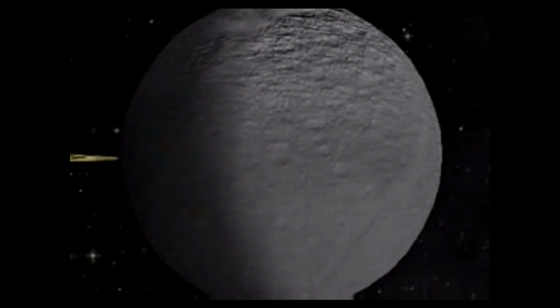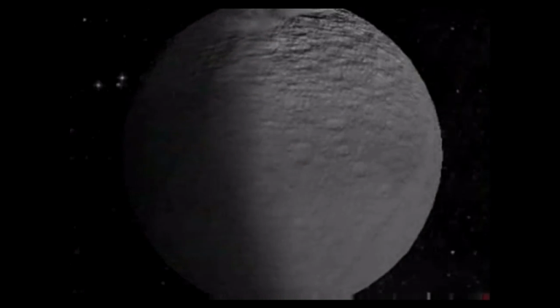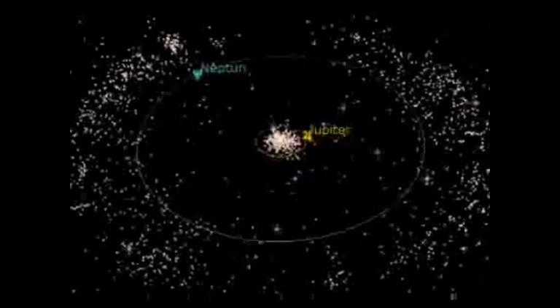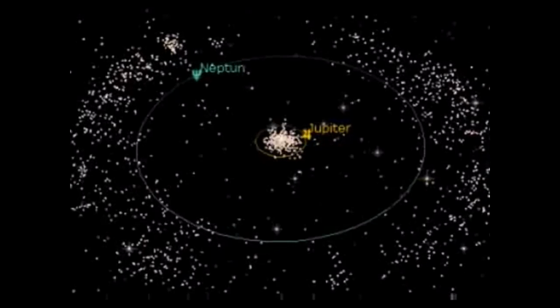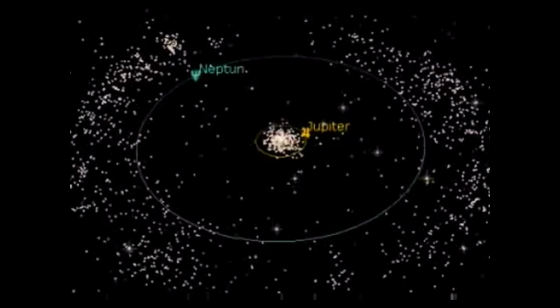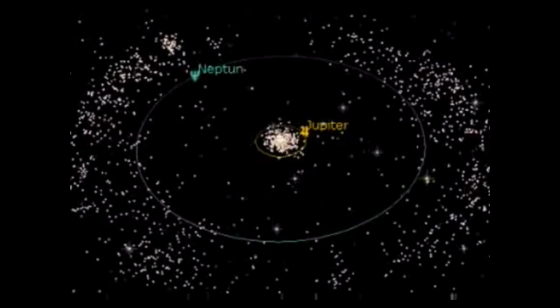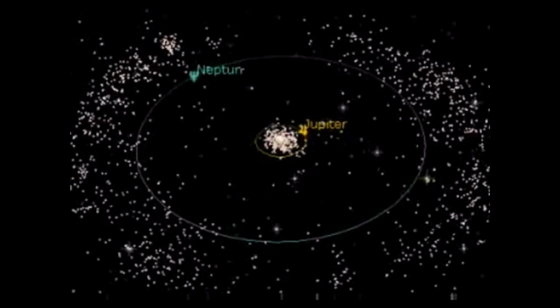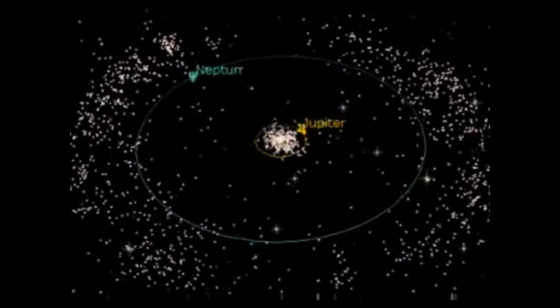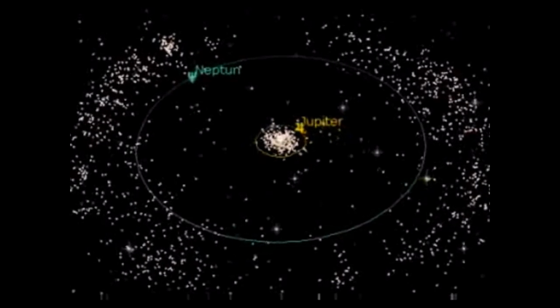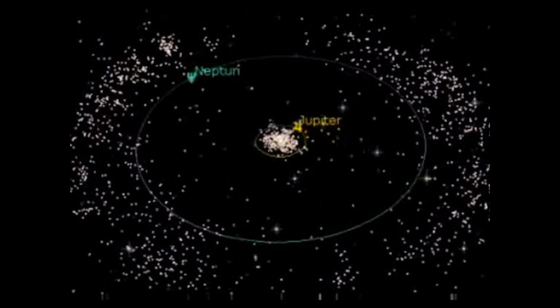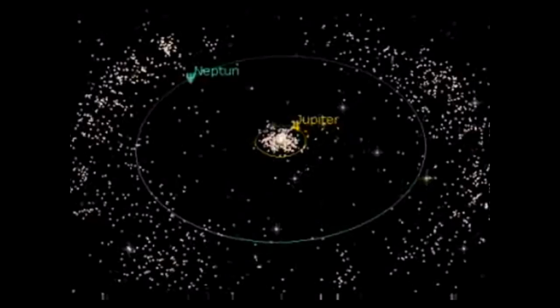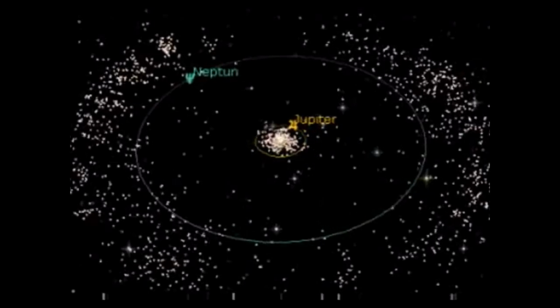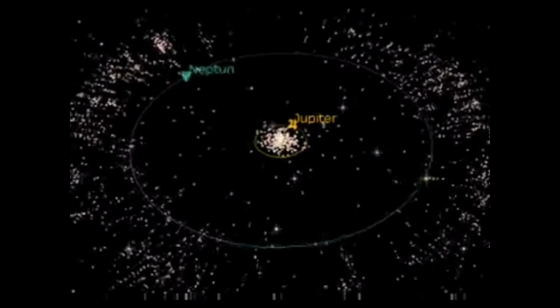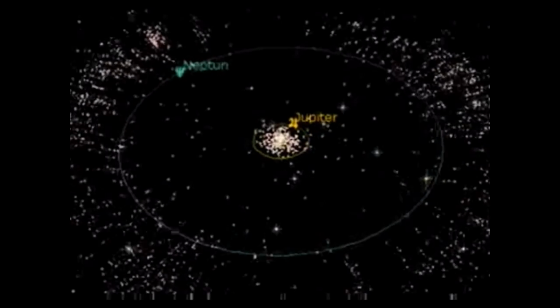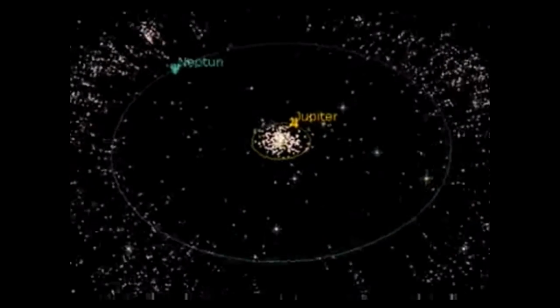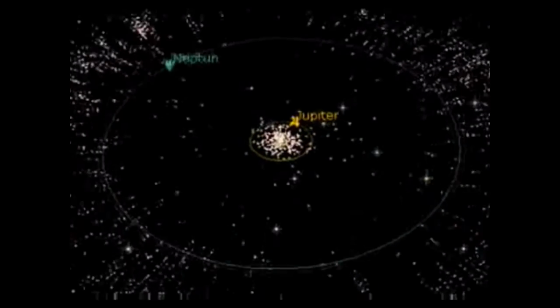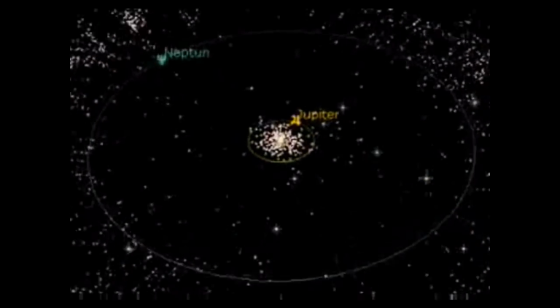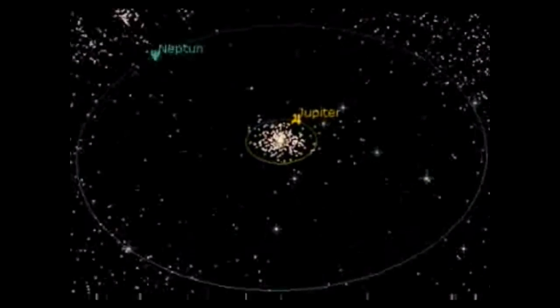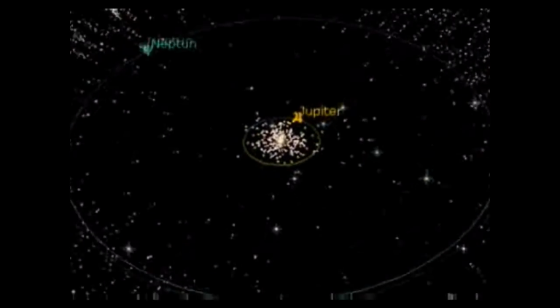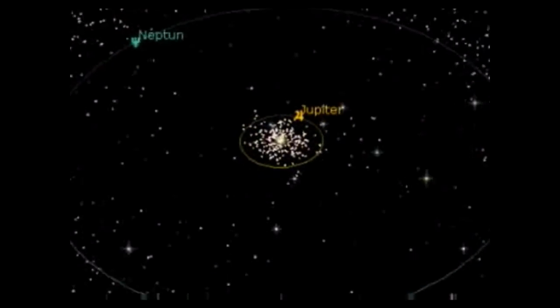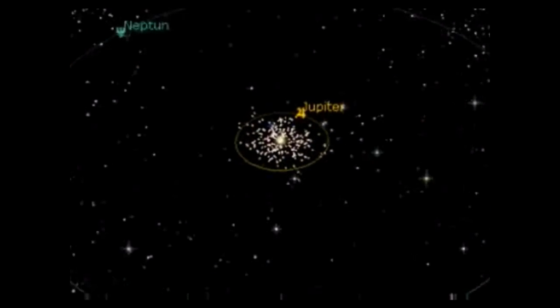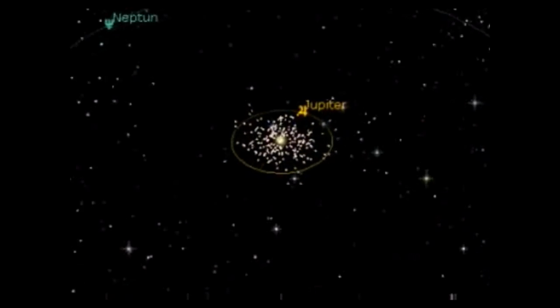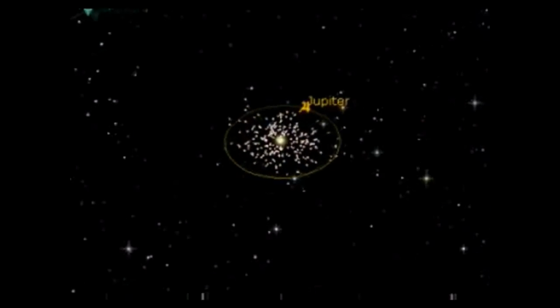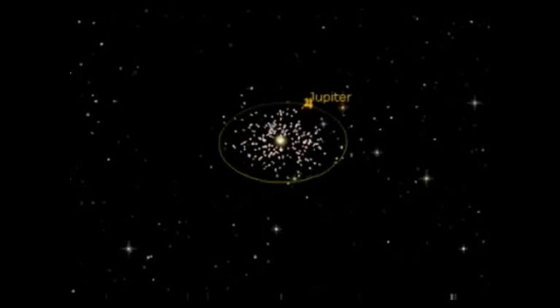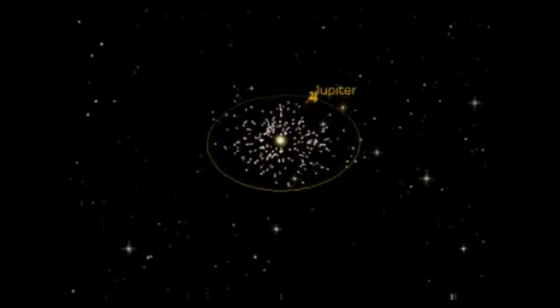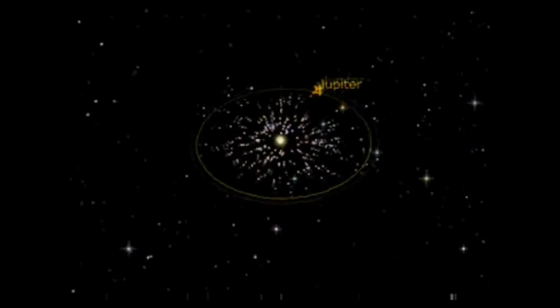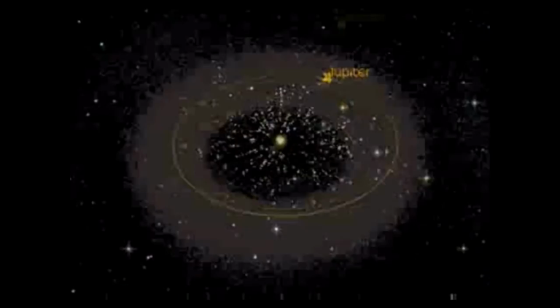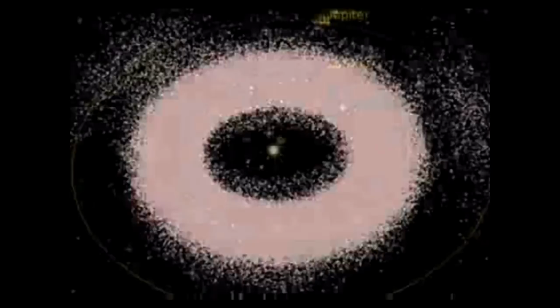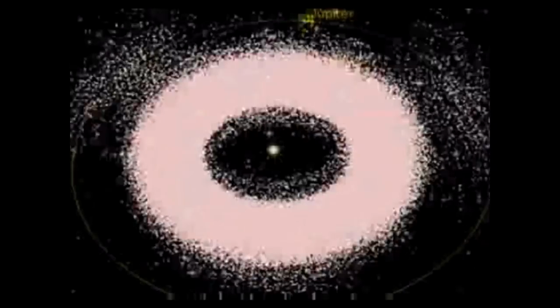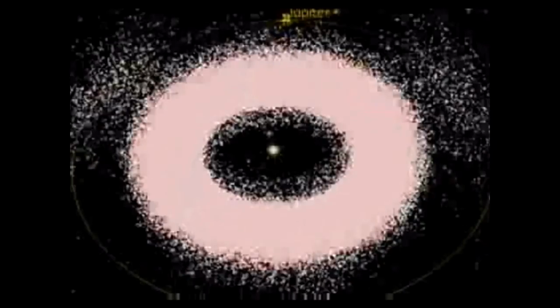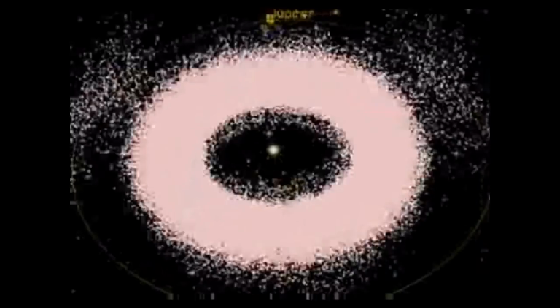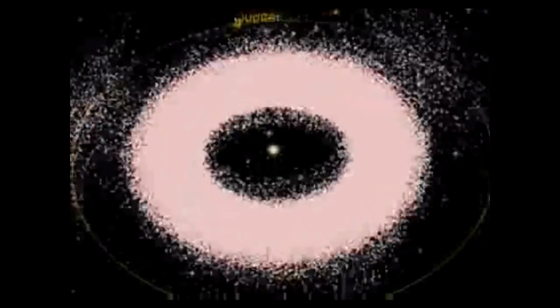More than 120,000 minor planets — the asteroids, including those that come close enough to graze past the Earth.